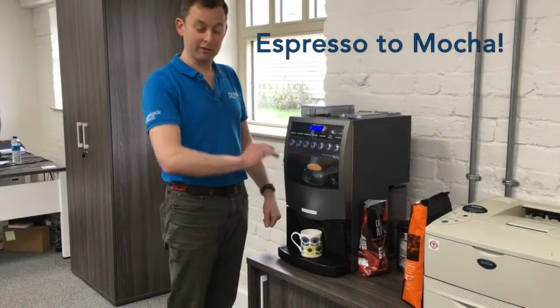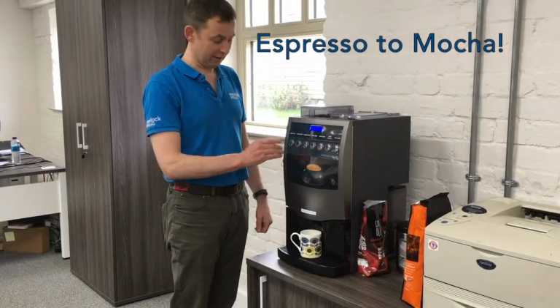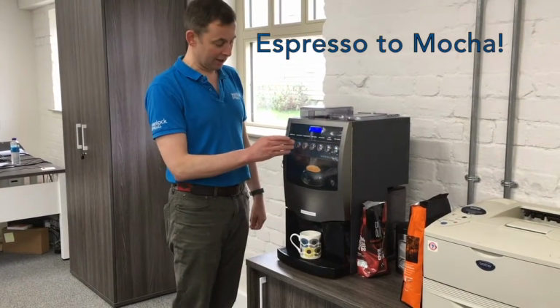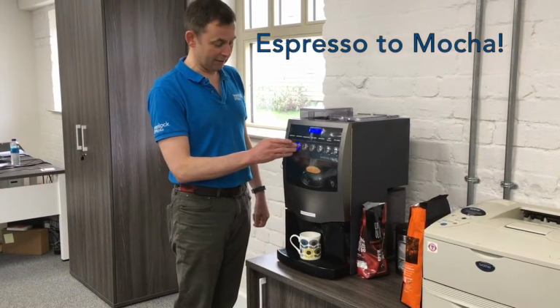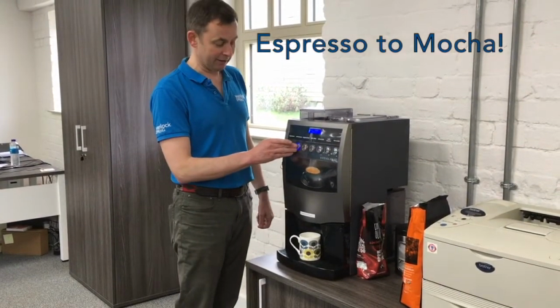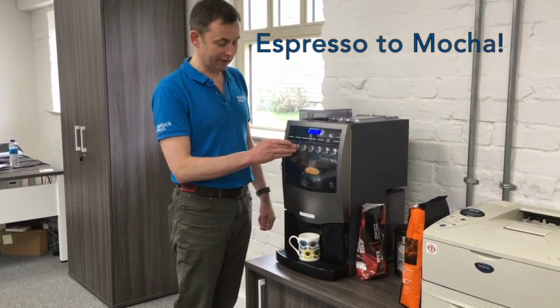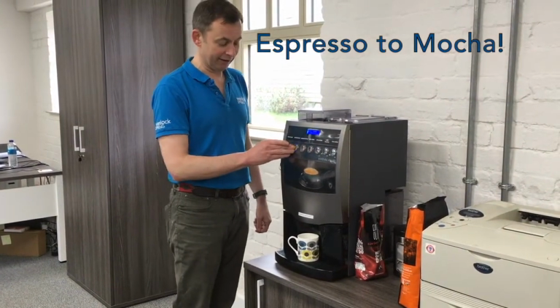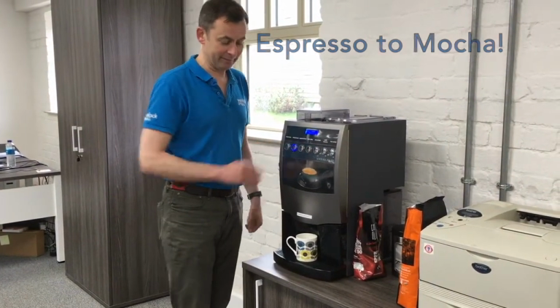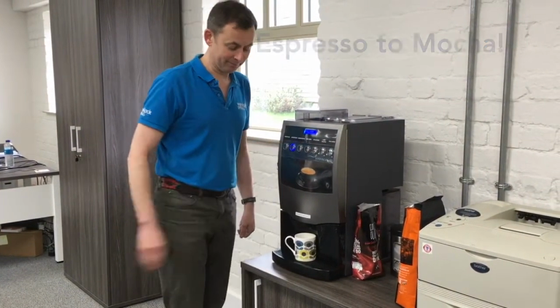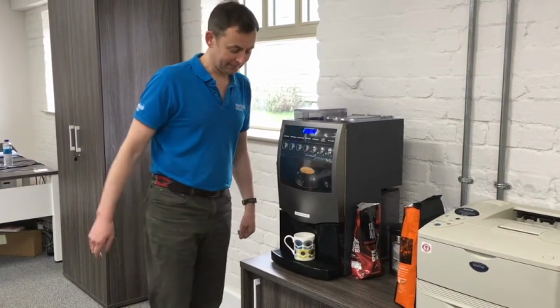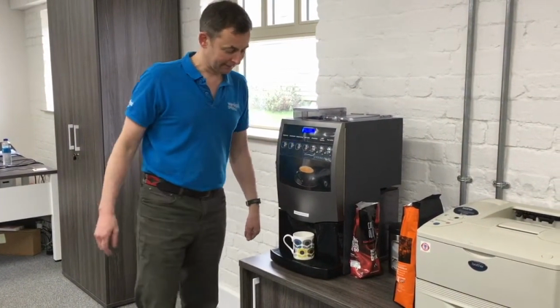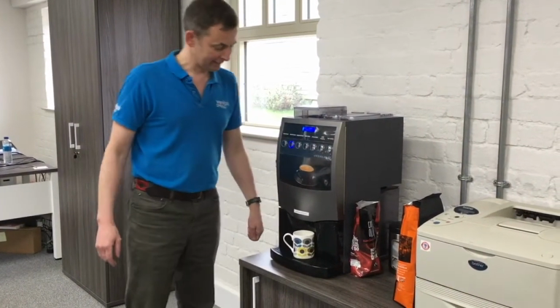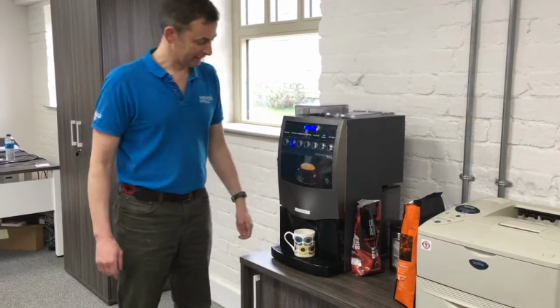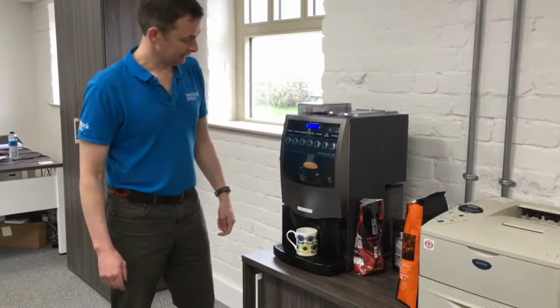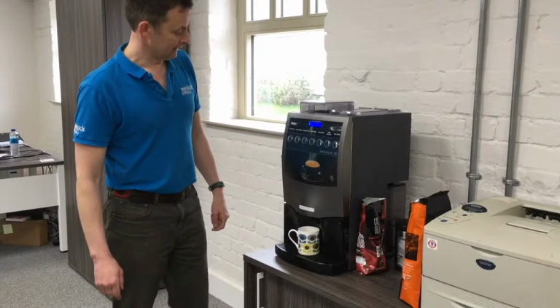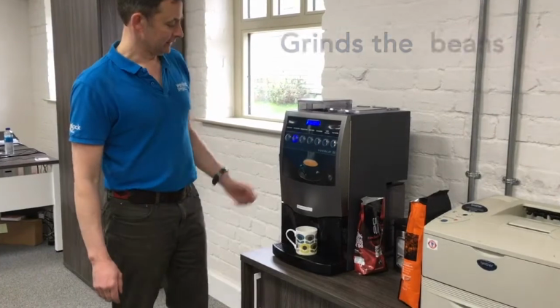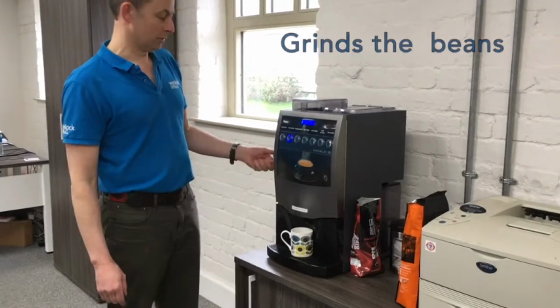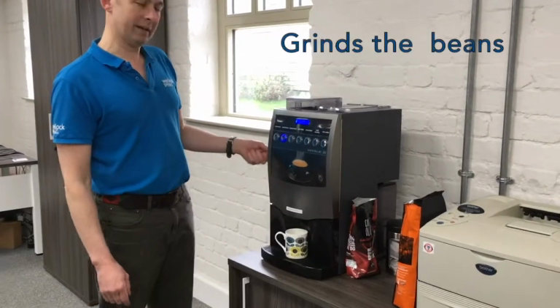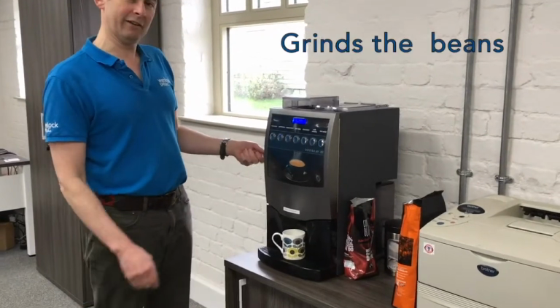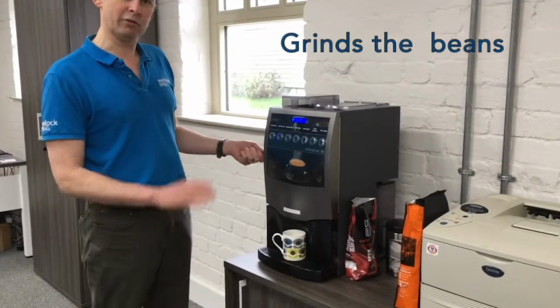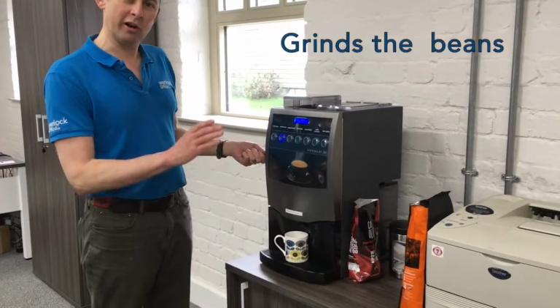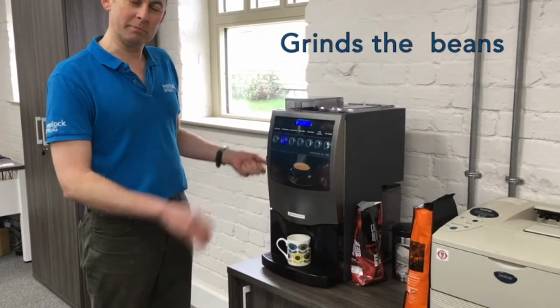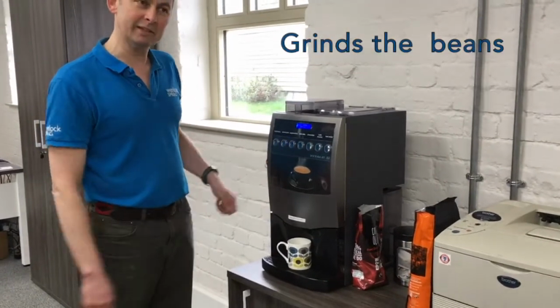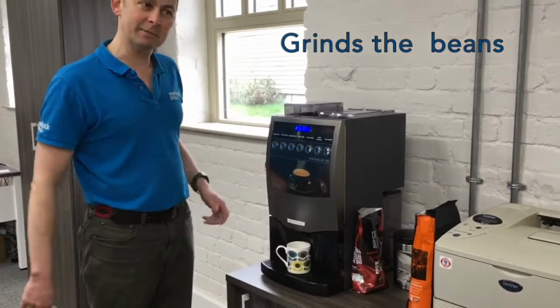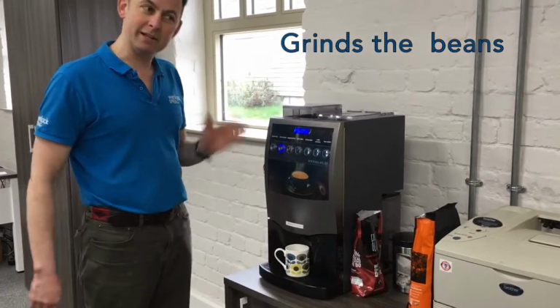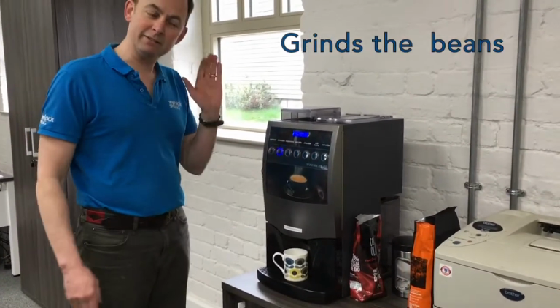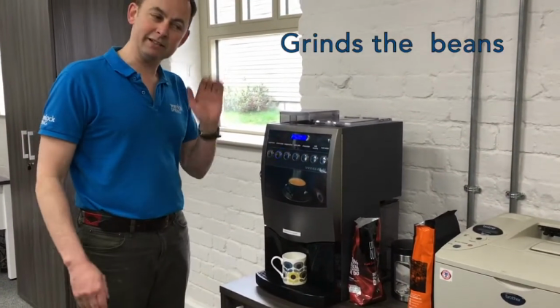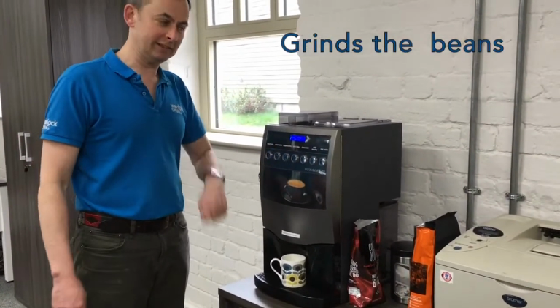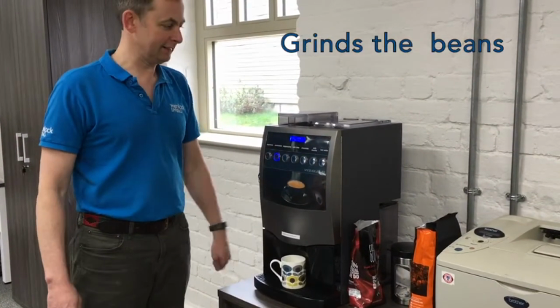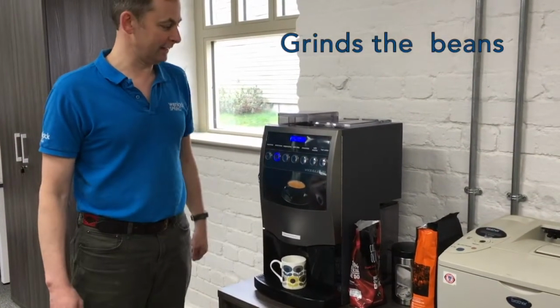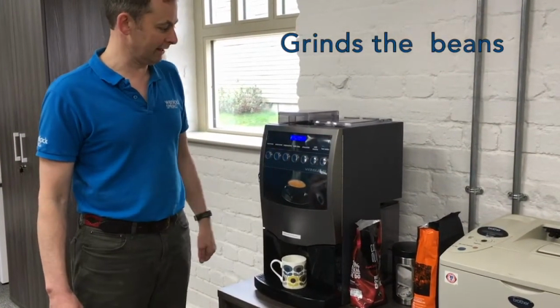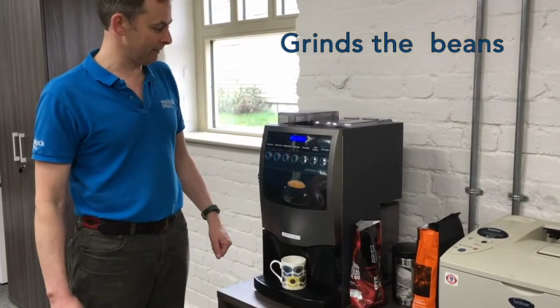I'm going to go for an Americano. You're going to hear it grind the beans in a minute — if you listen, there we go.